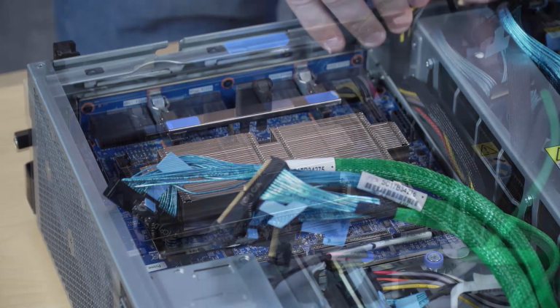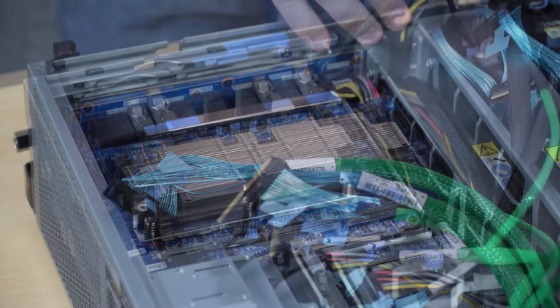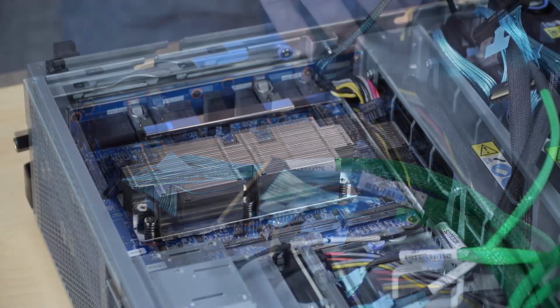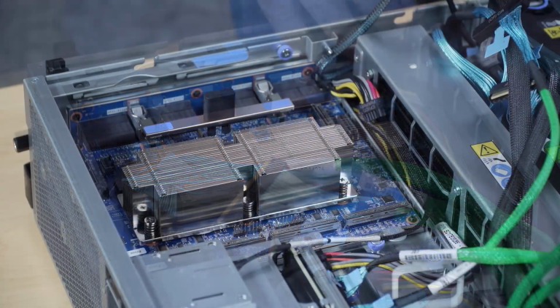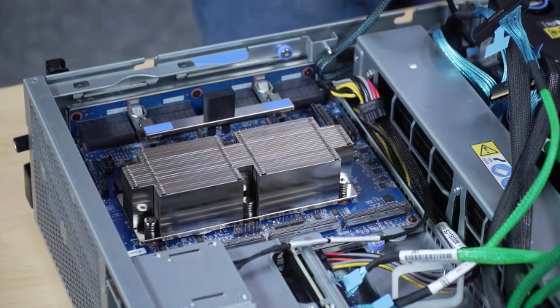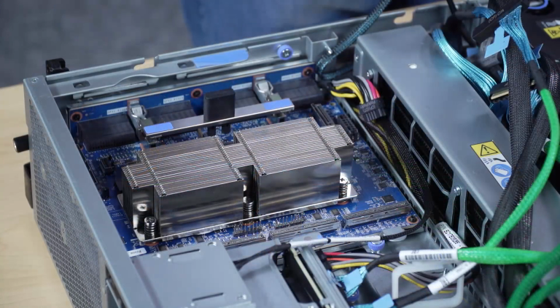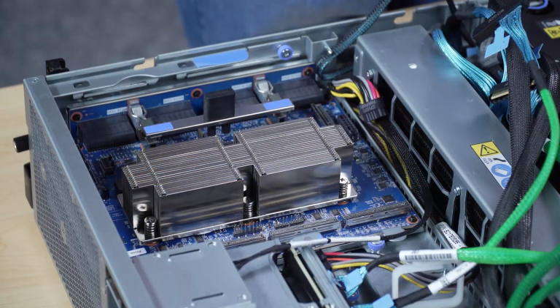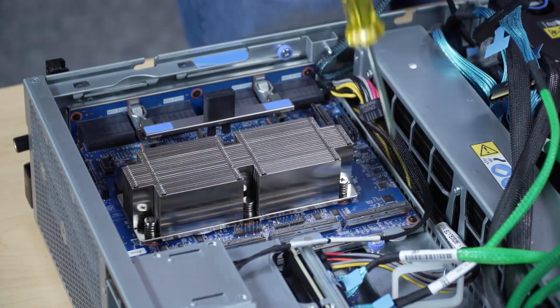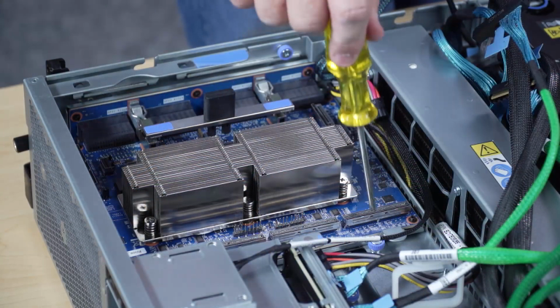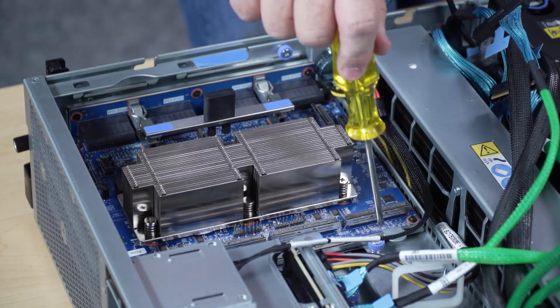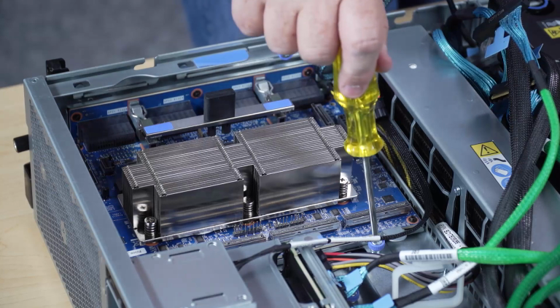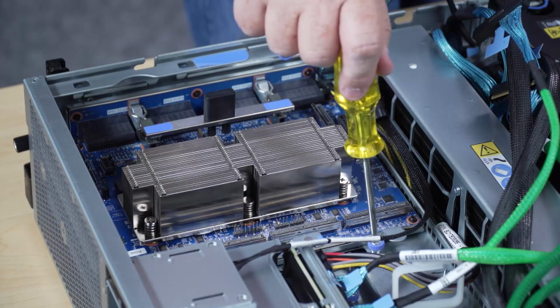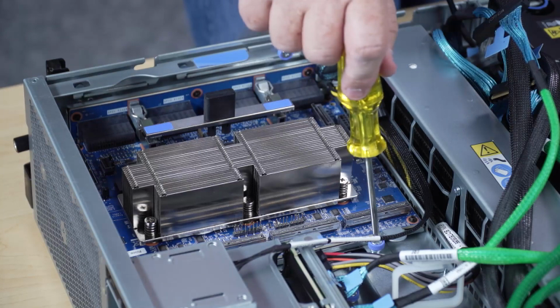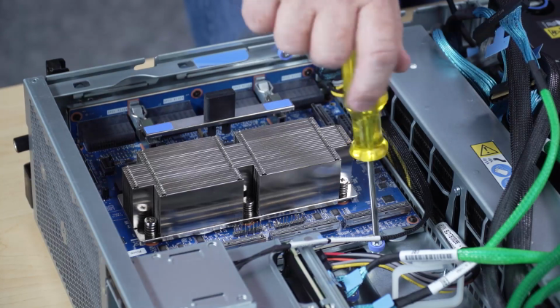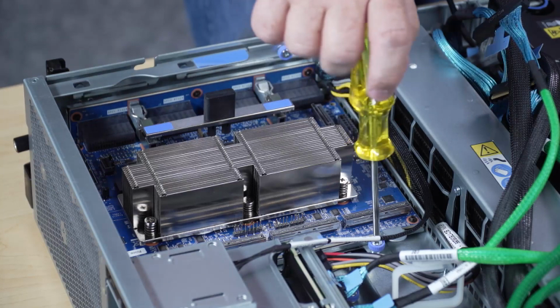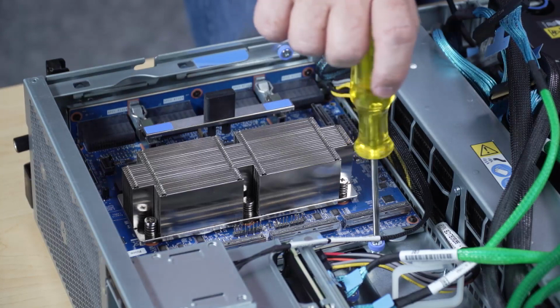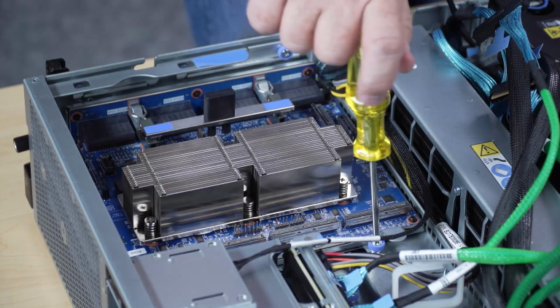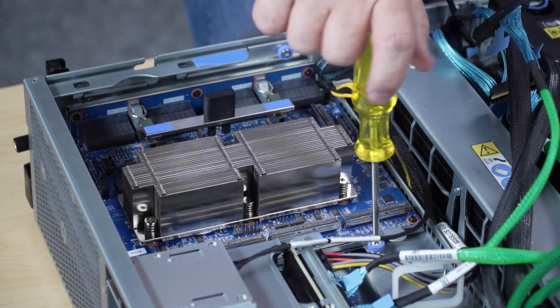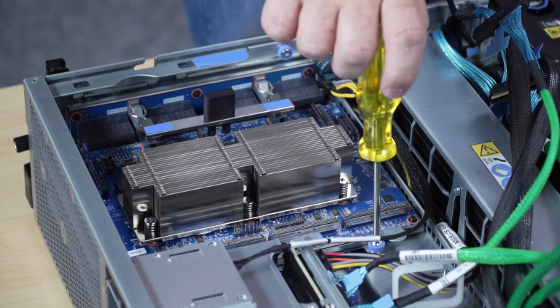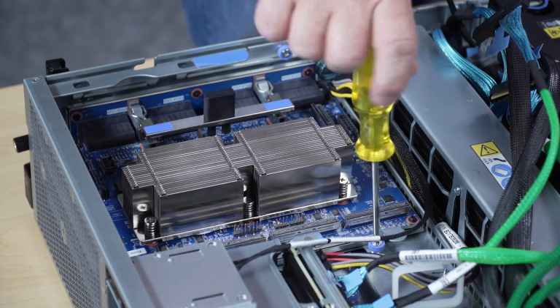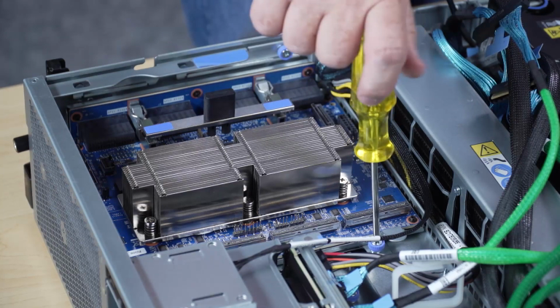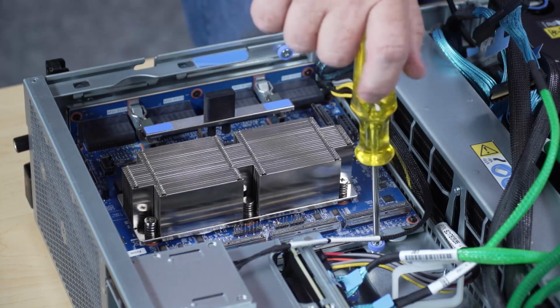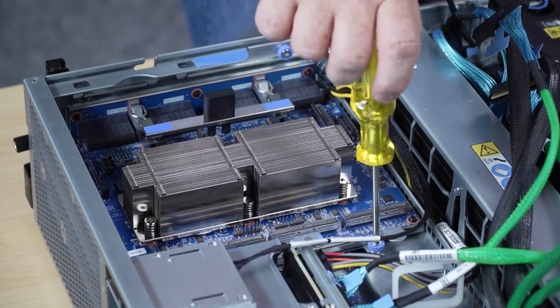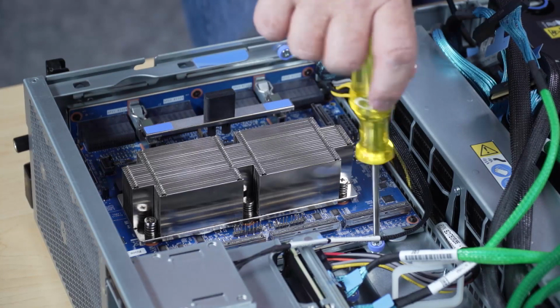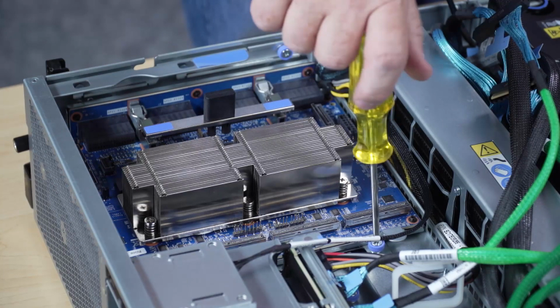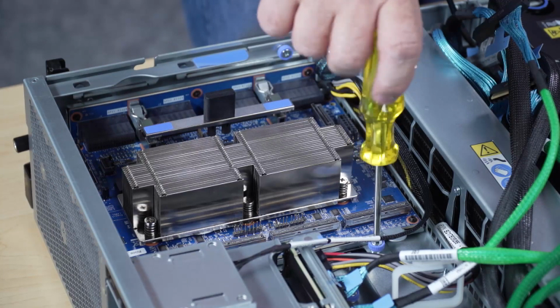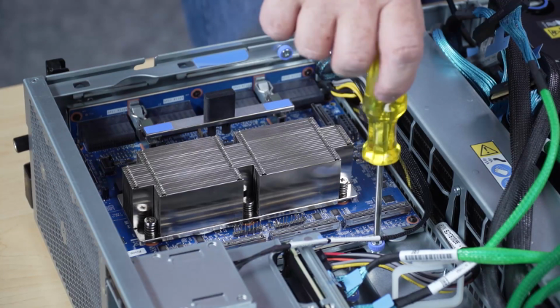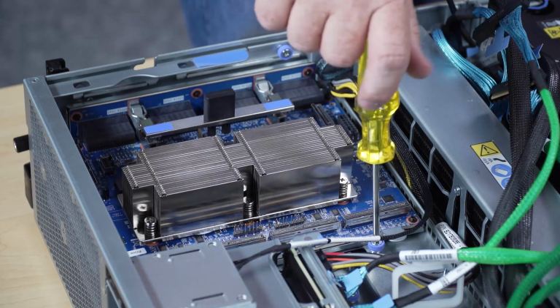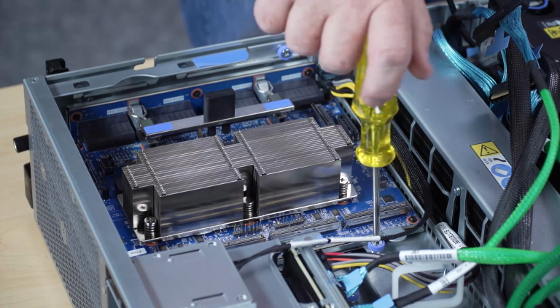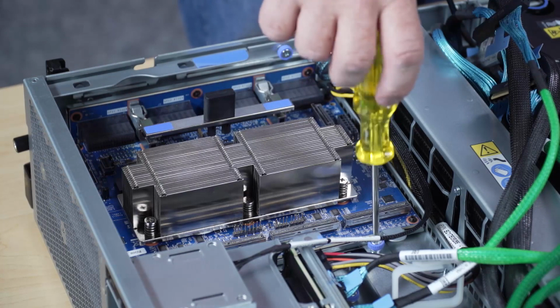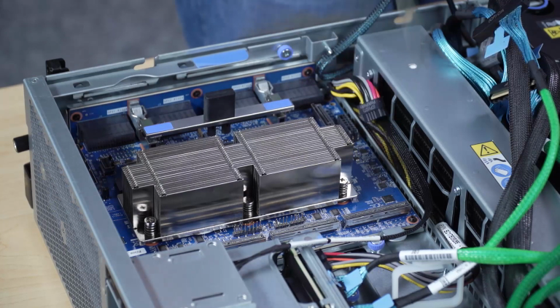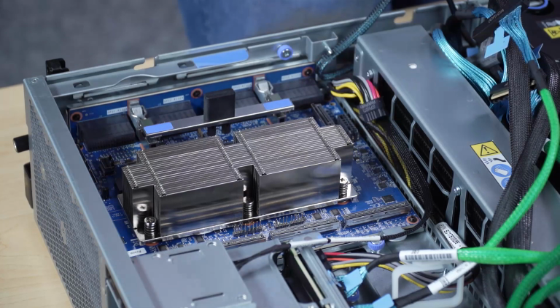Loosen the thumb screw that secures the SX-M5 PCIe switchboard to the front drive tray.